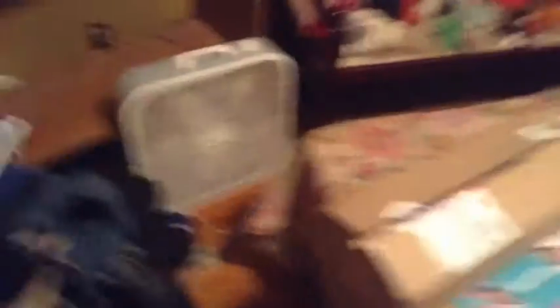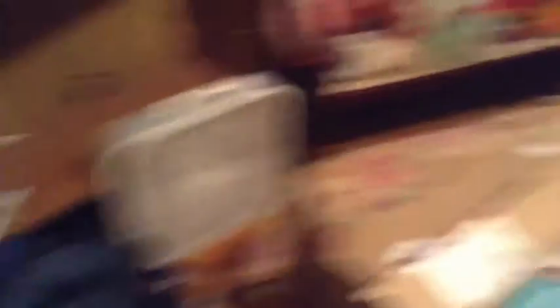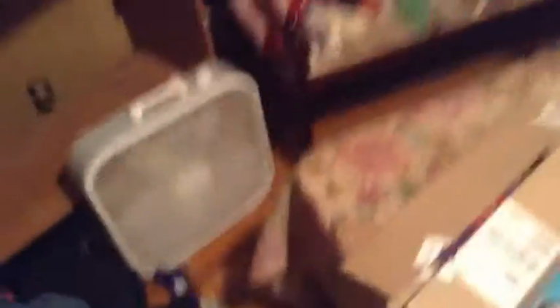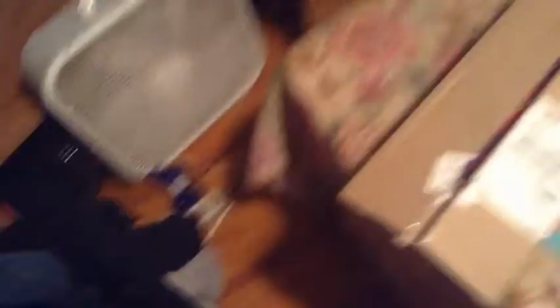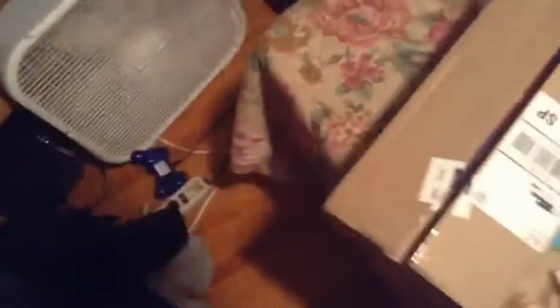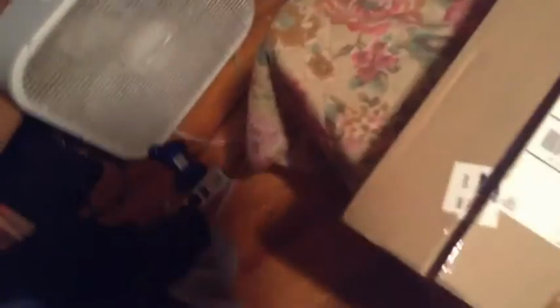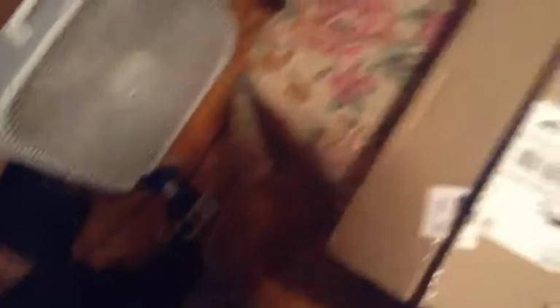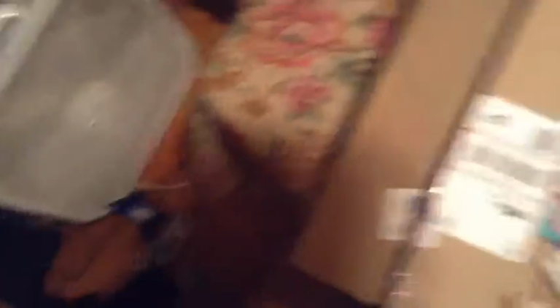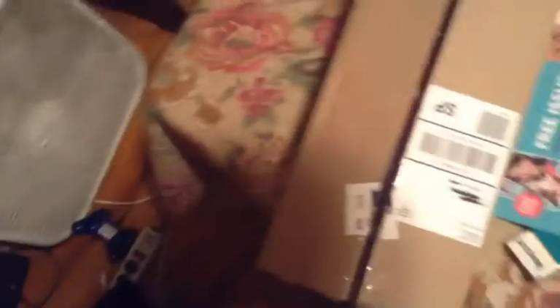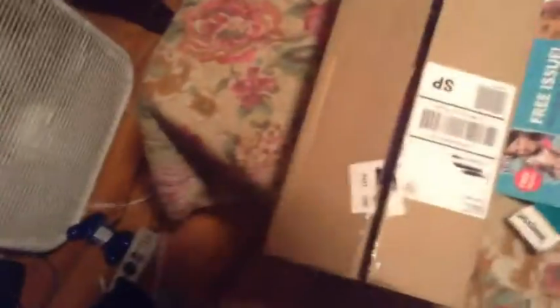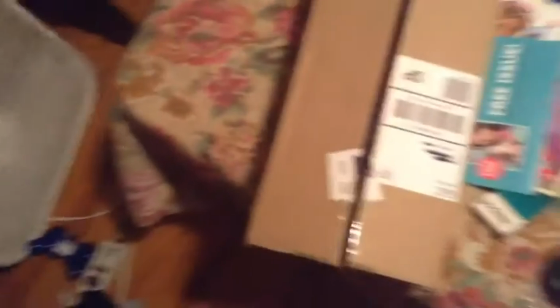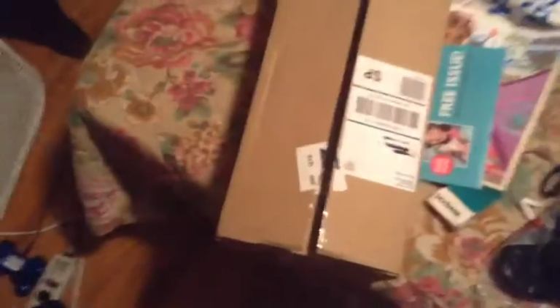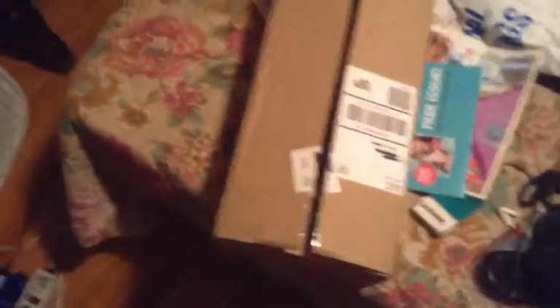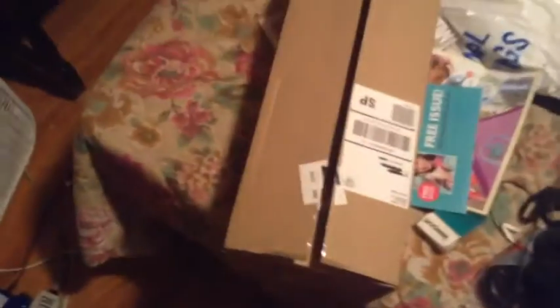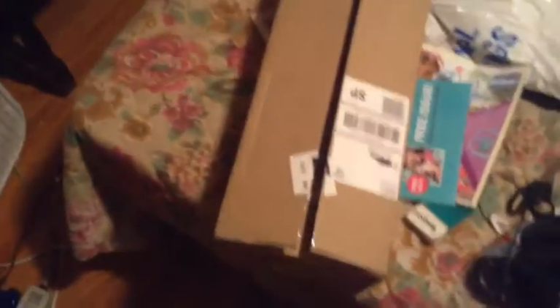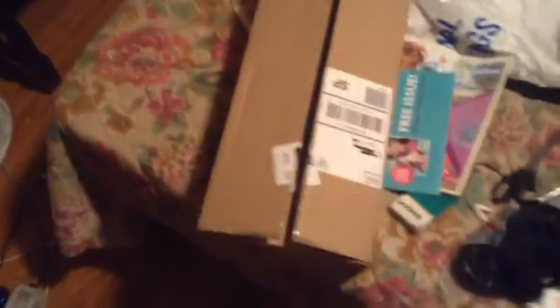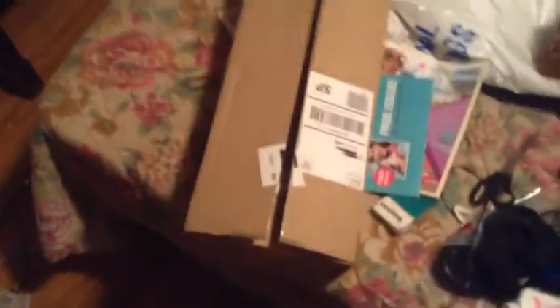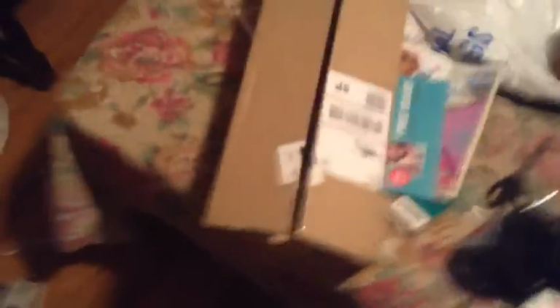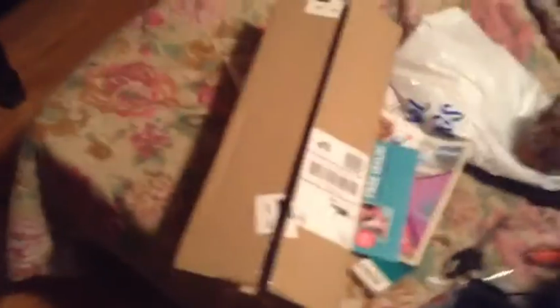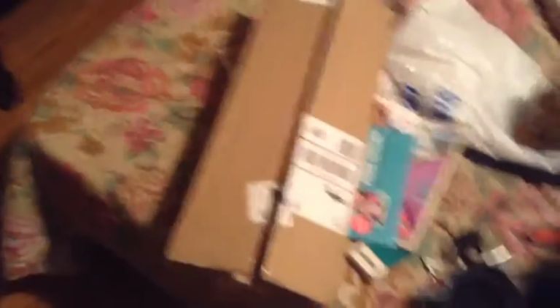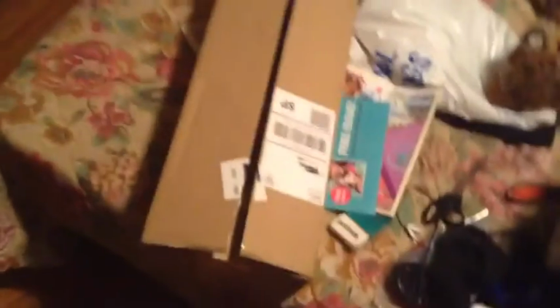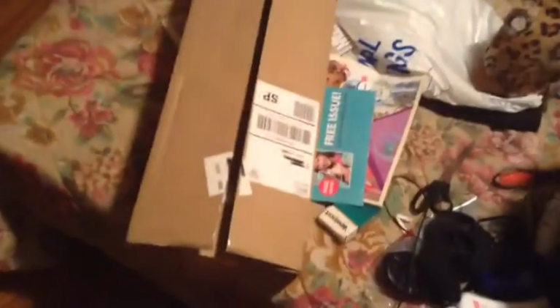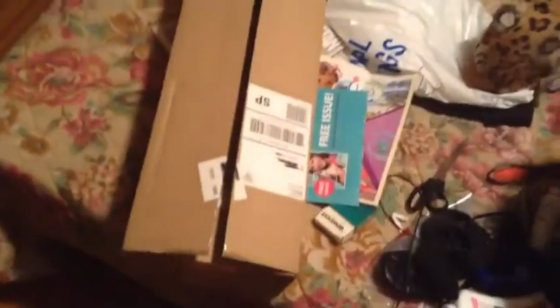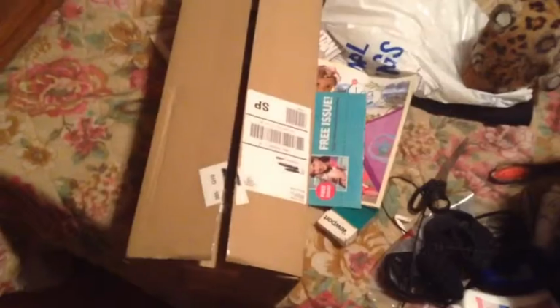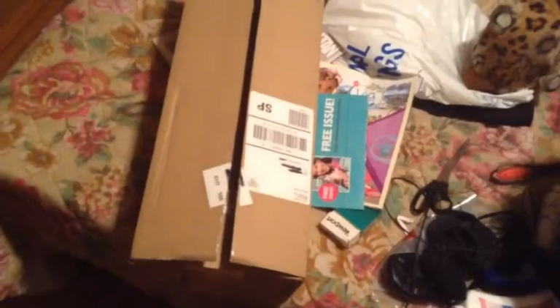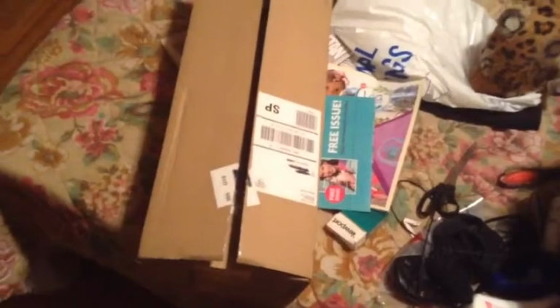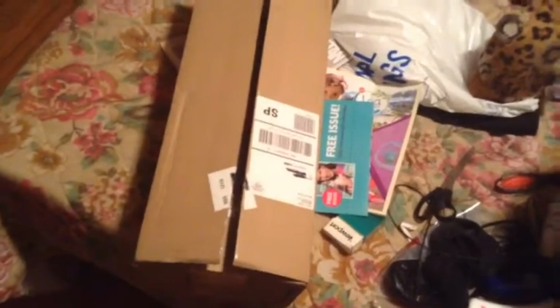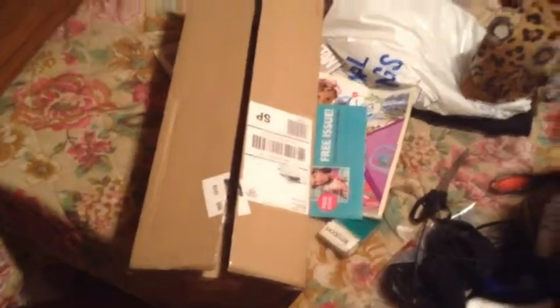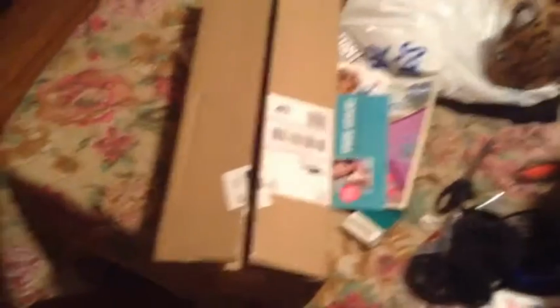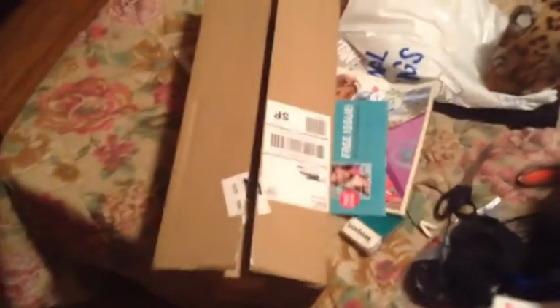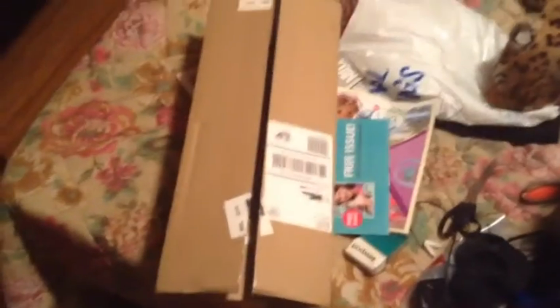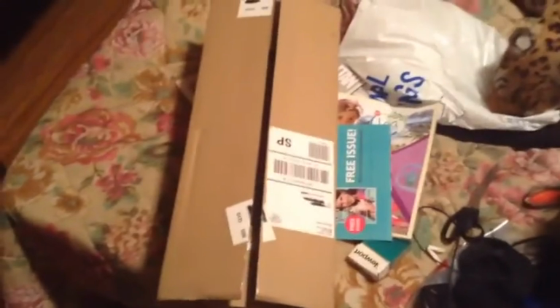What's up you guys, it's me Tabin the toy guy, and I got something real exciting in the mail today.